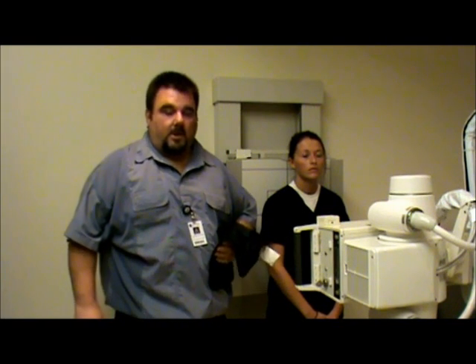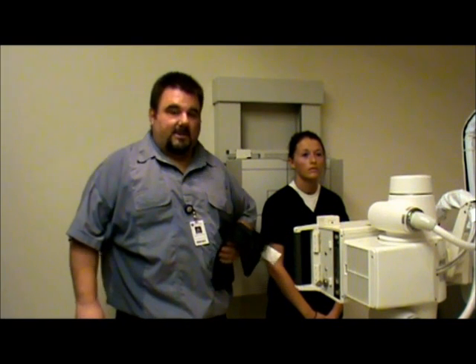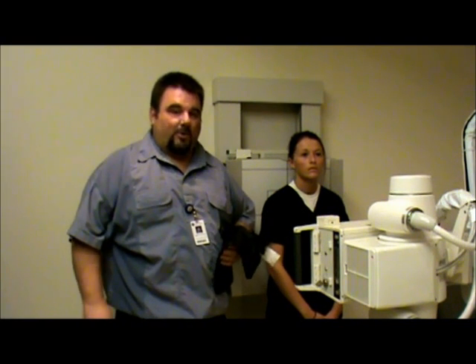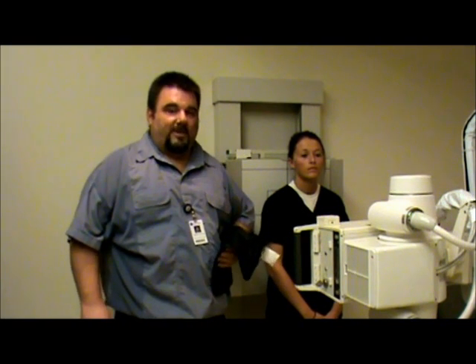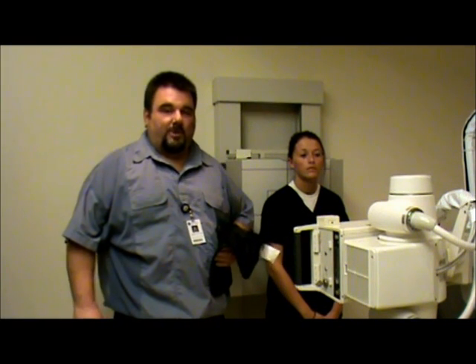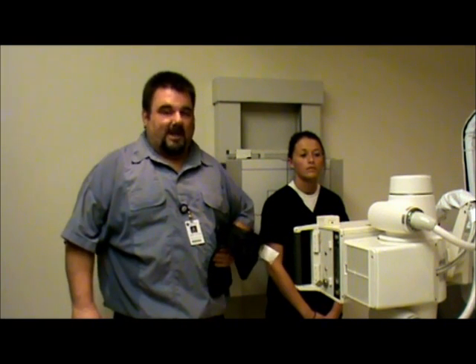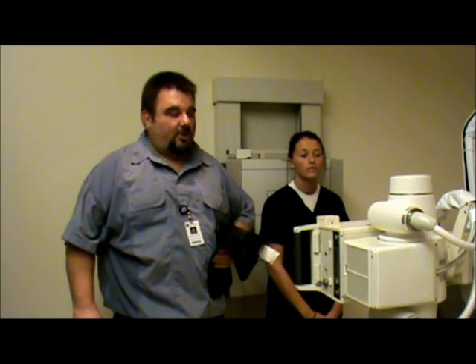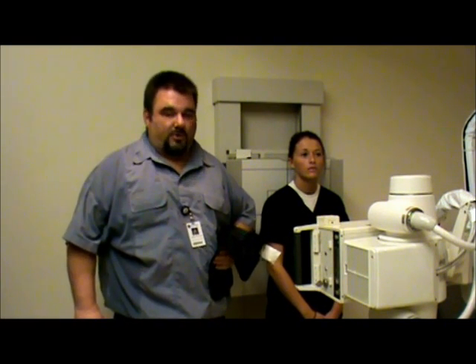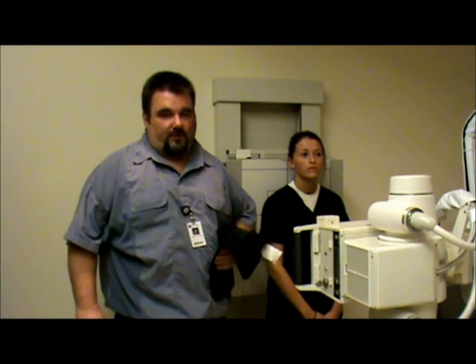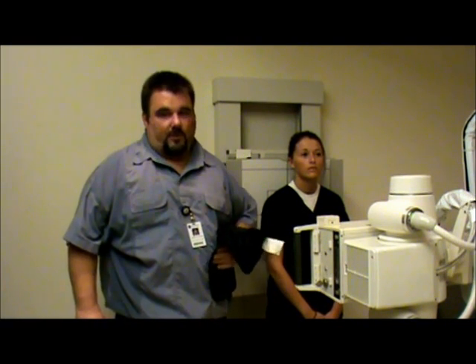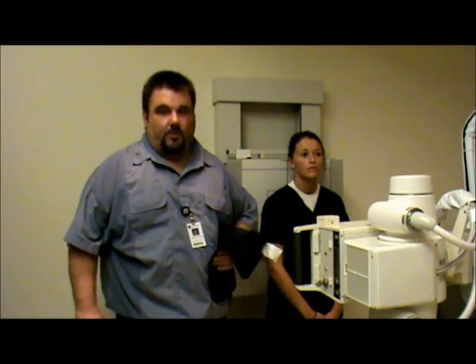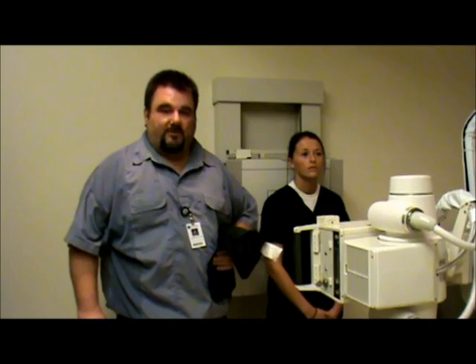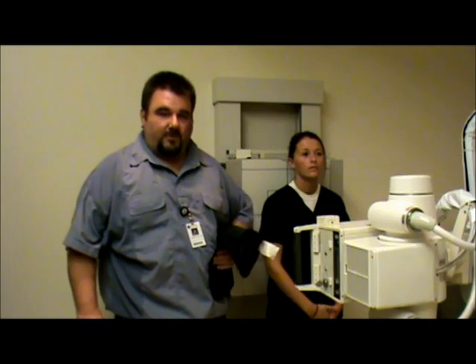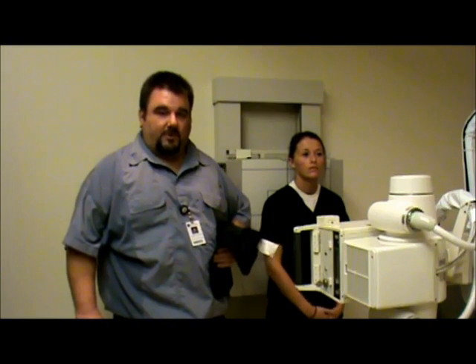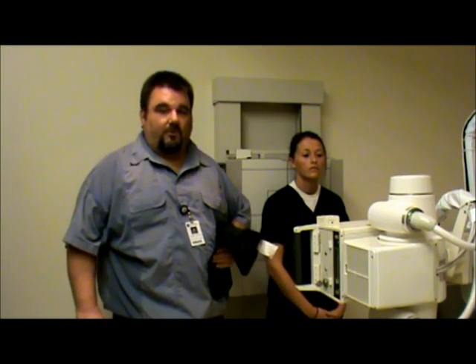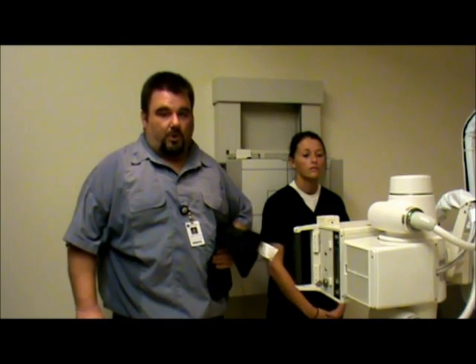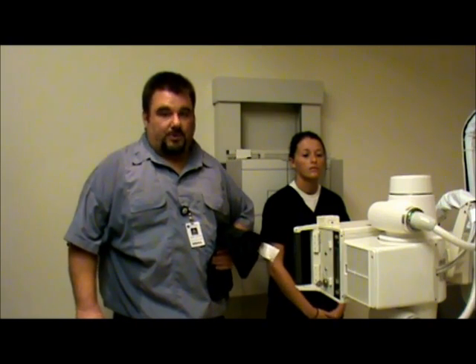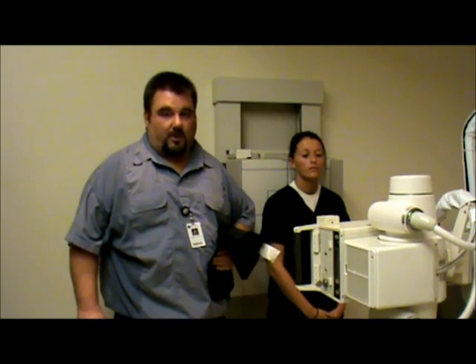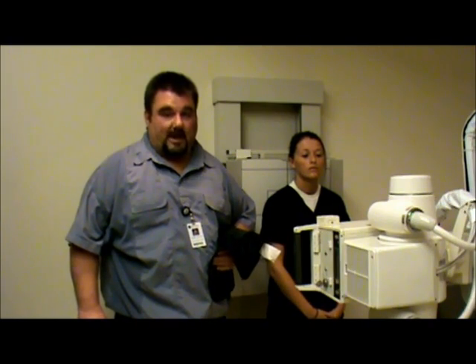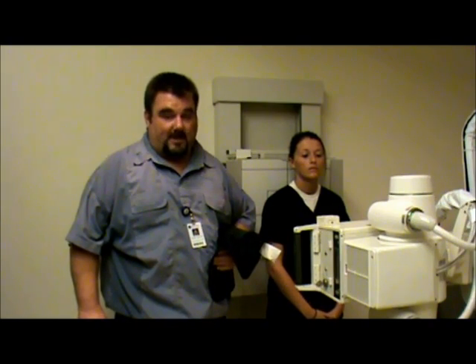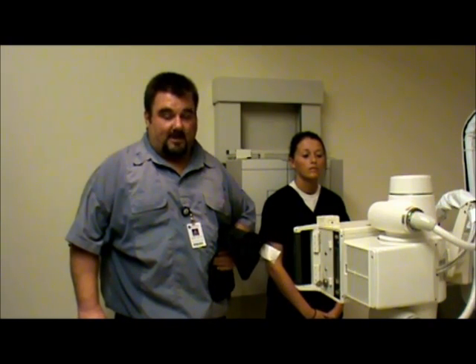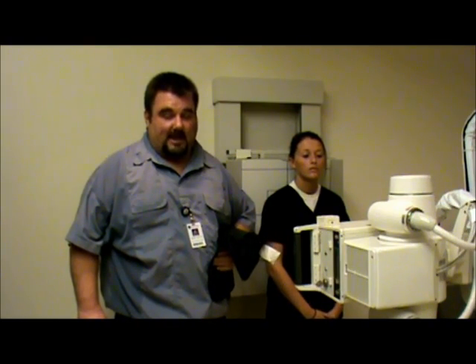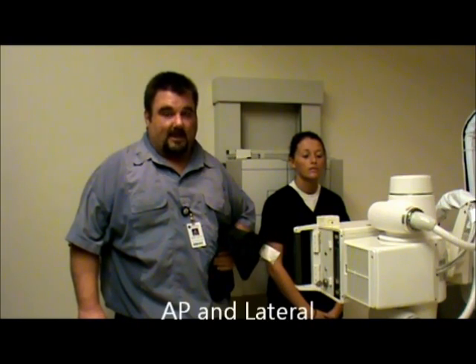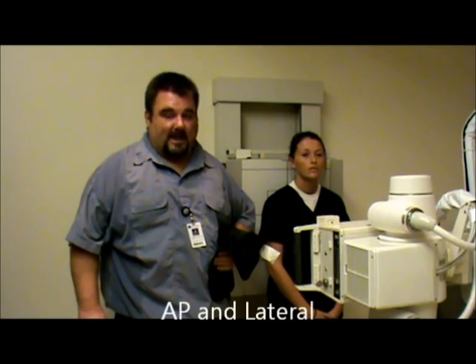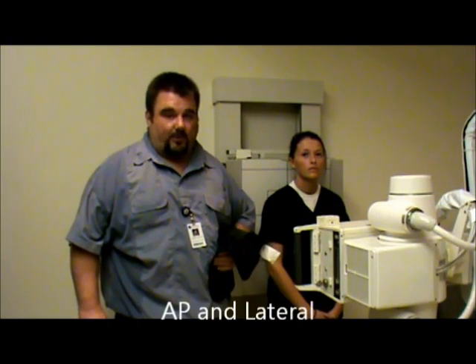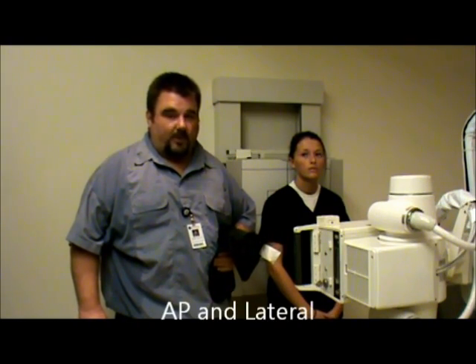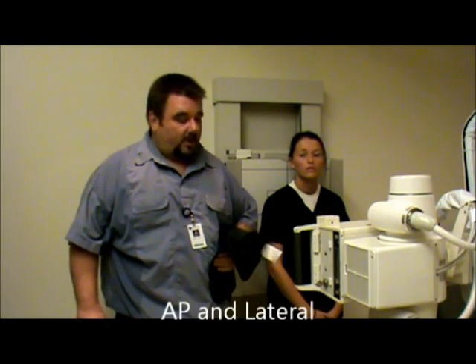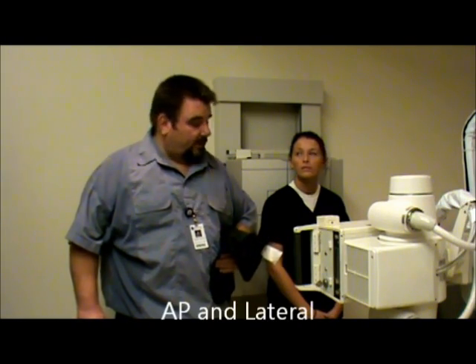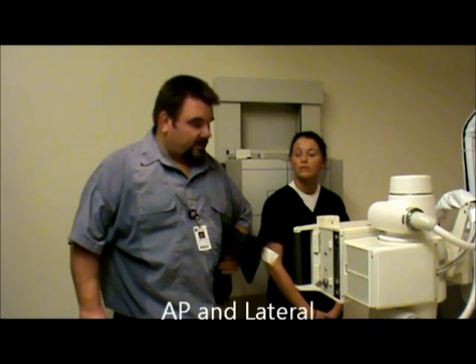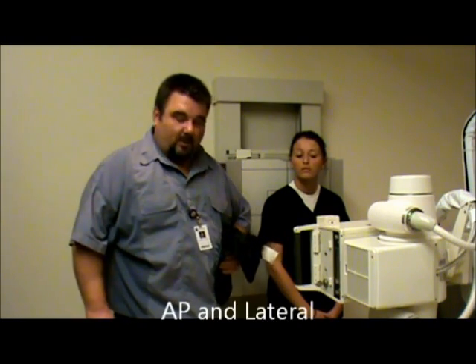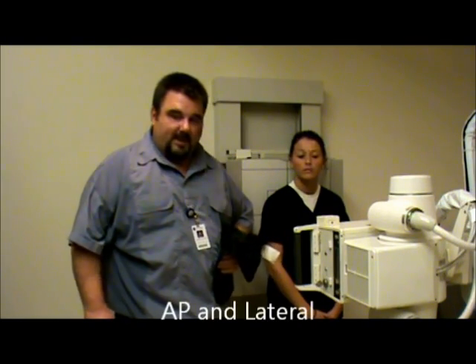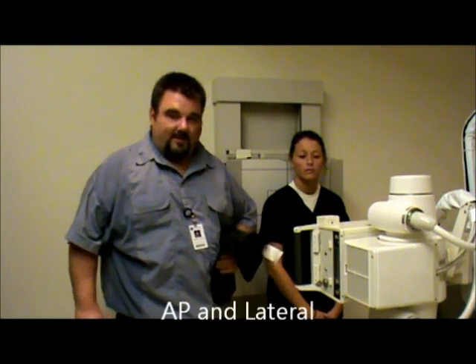Today we're going to be doing a humerus view. The routine views for humerus are AP and lateral. We're going to start out with the AP.